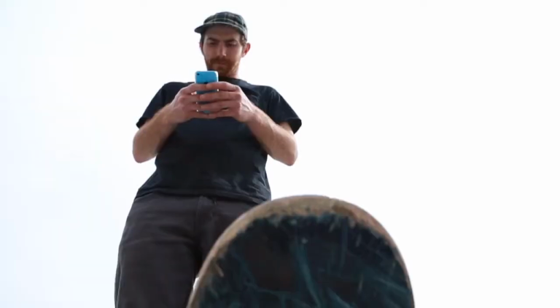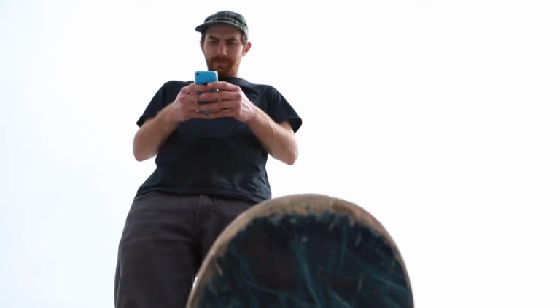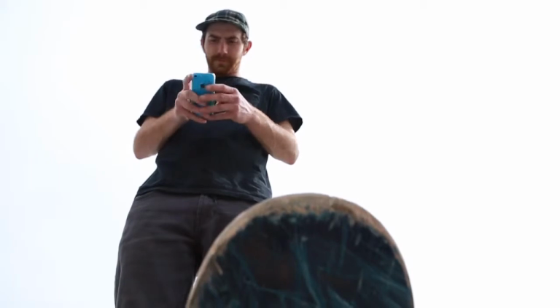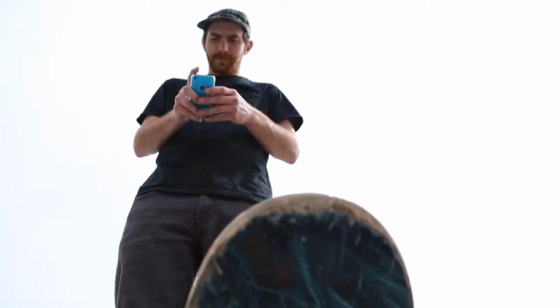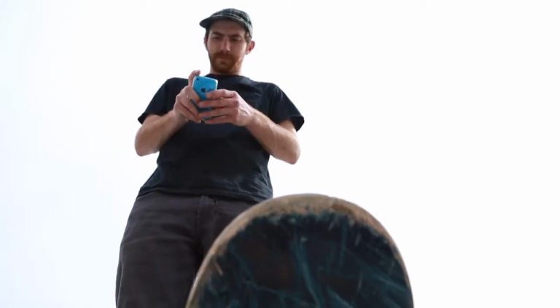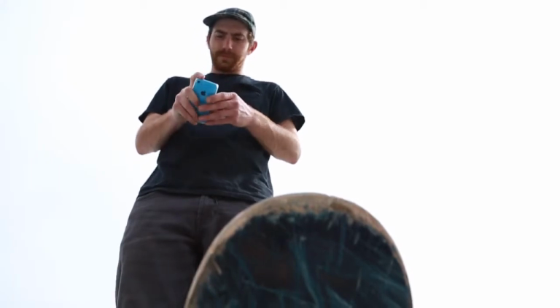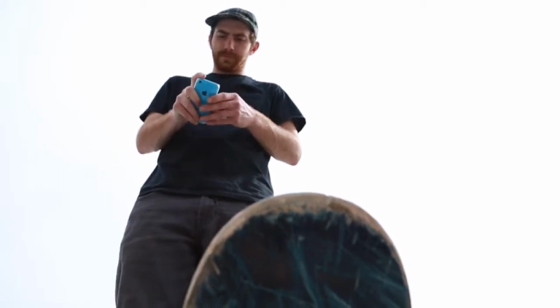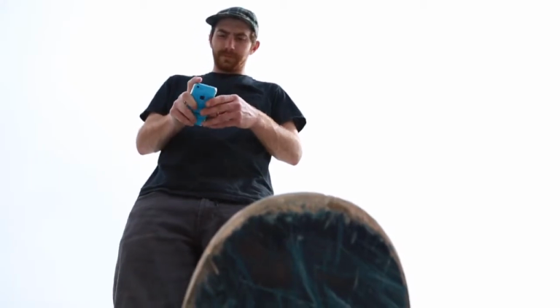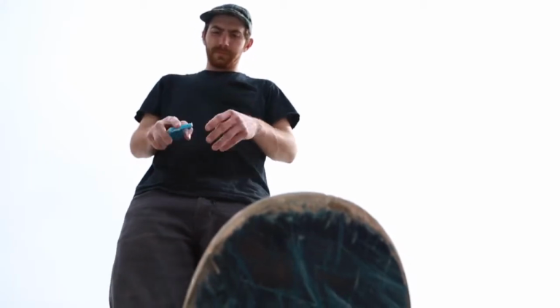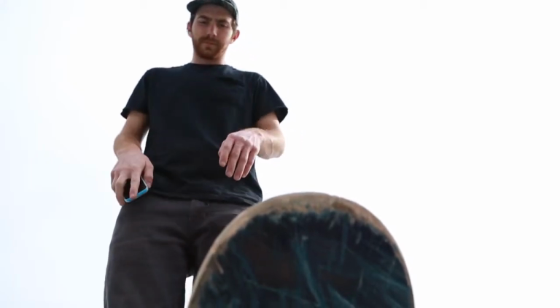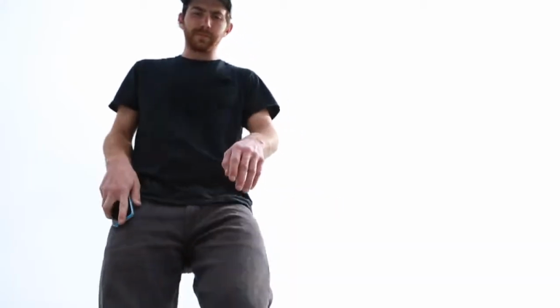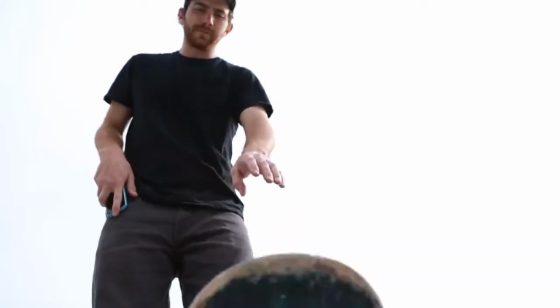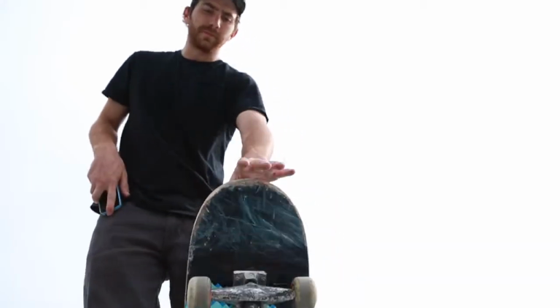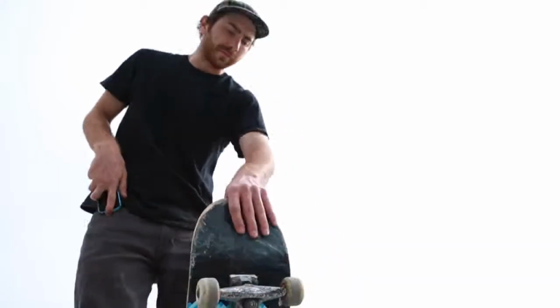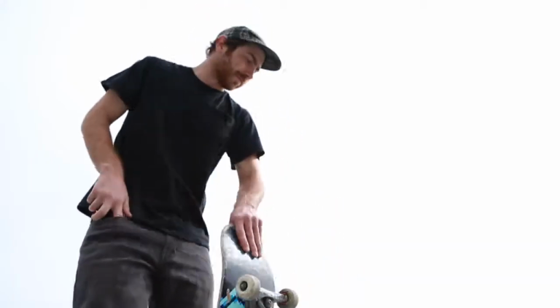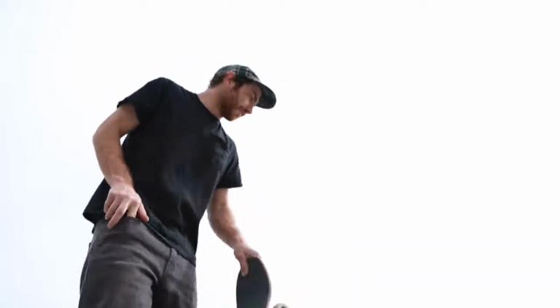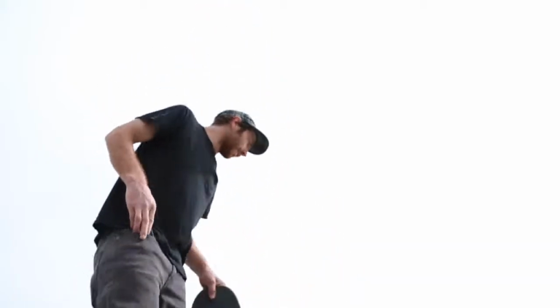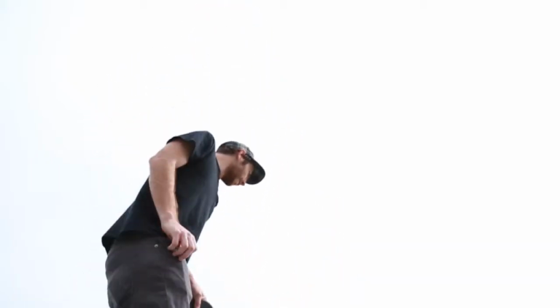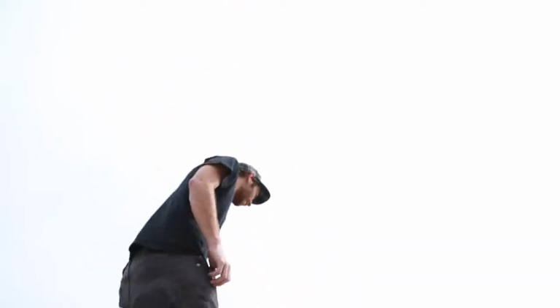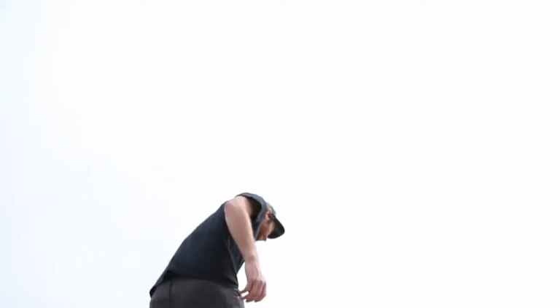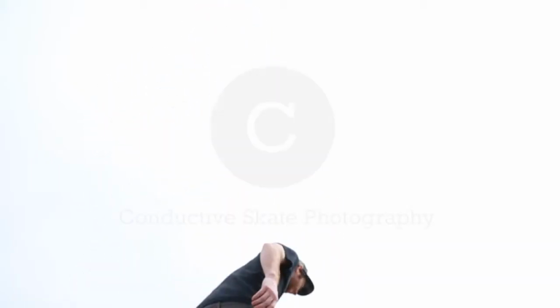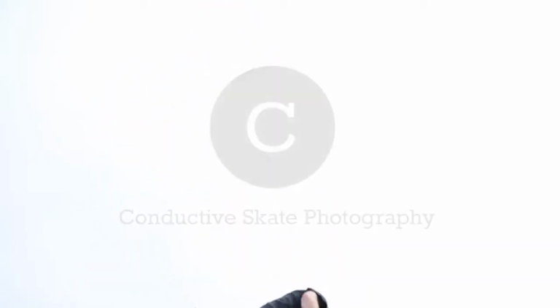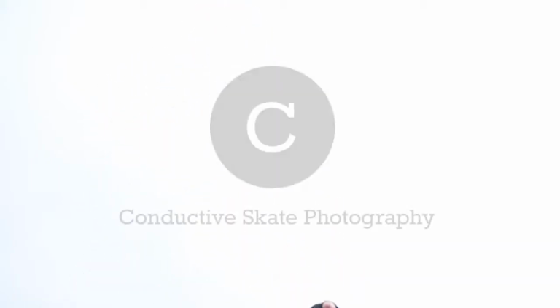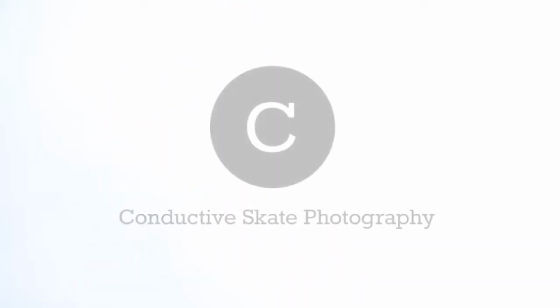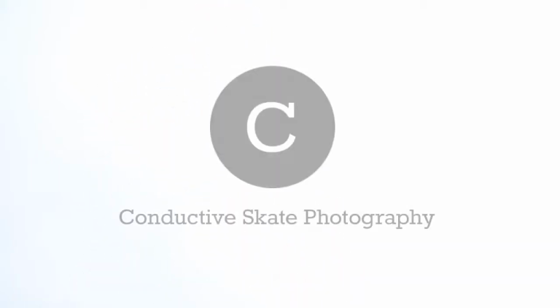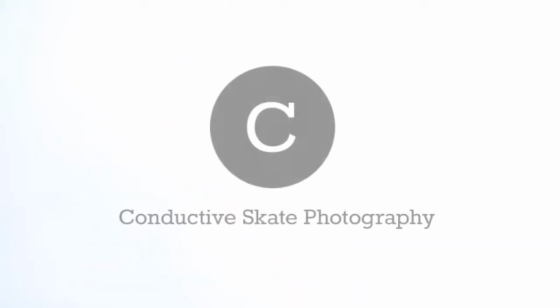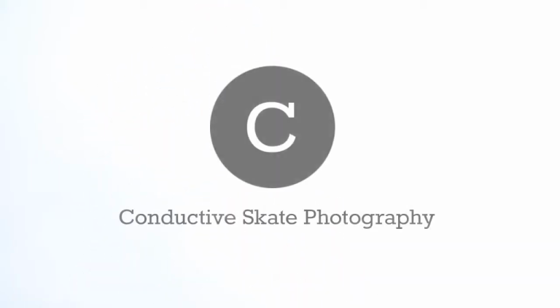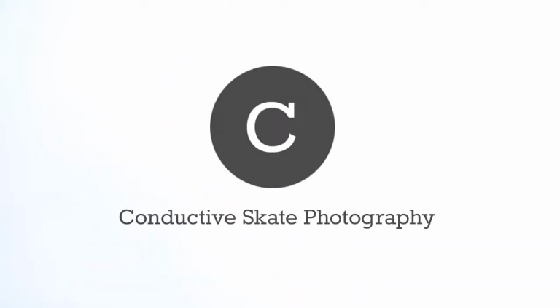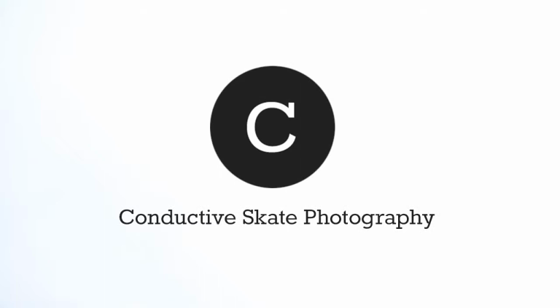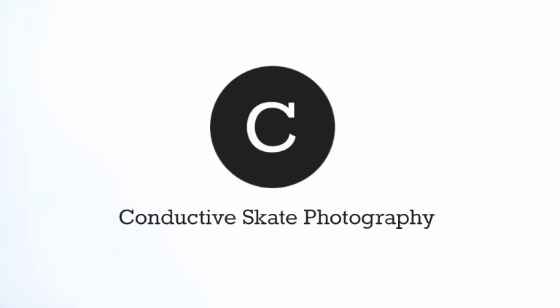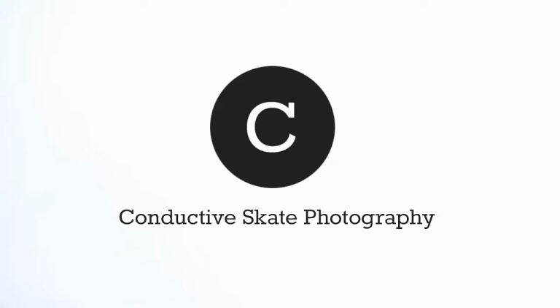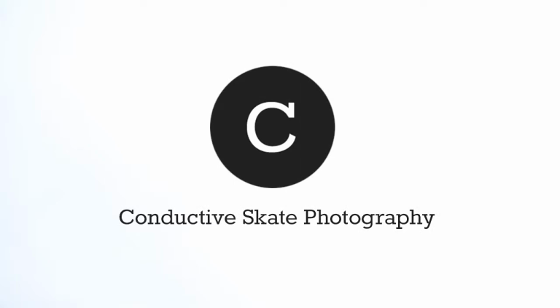I hope this makes an impact, or makes photography a little more convenient for skateboarders.